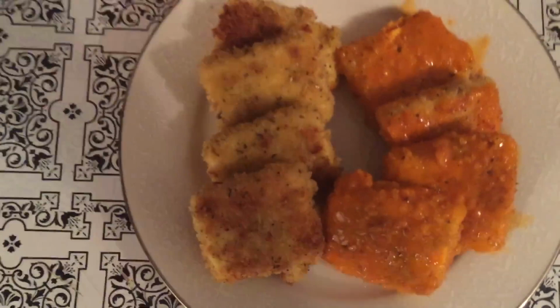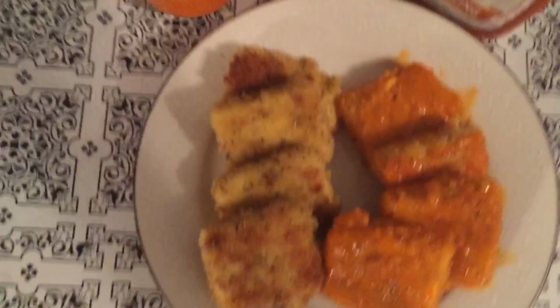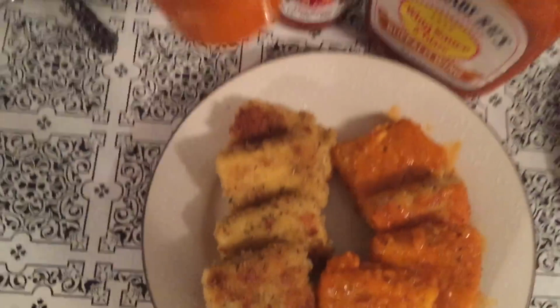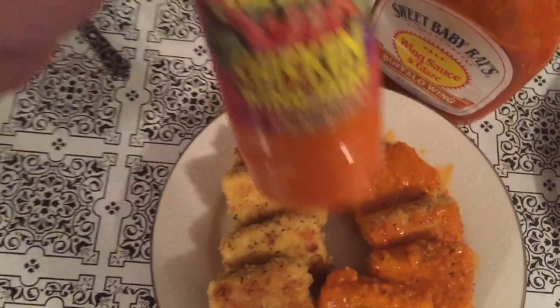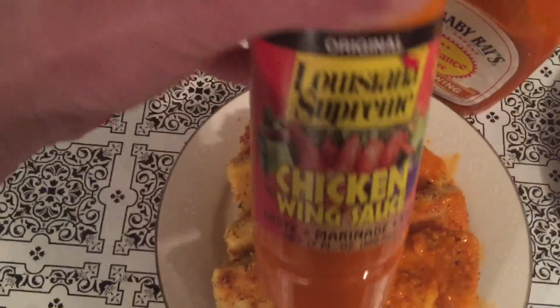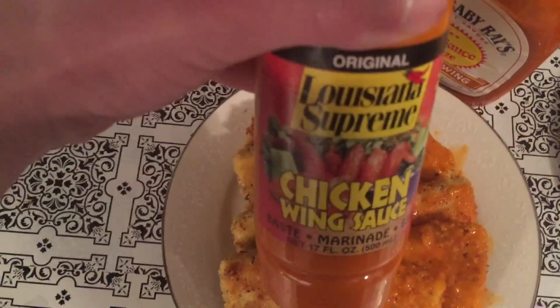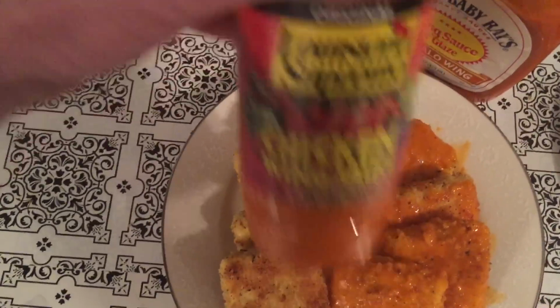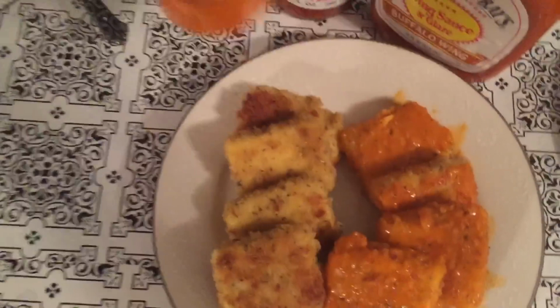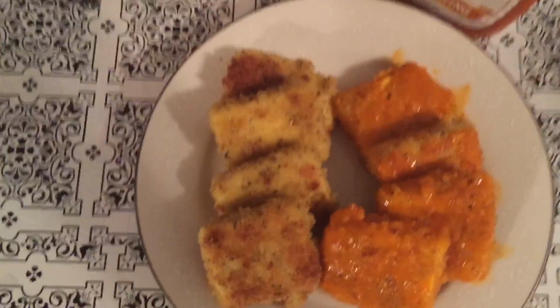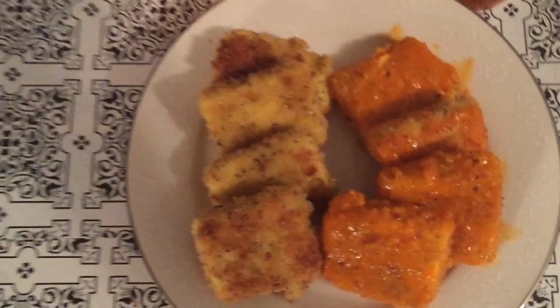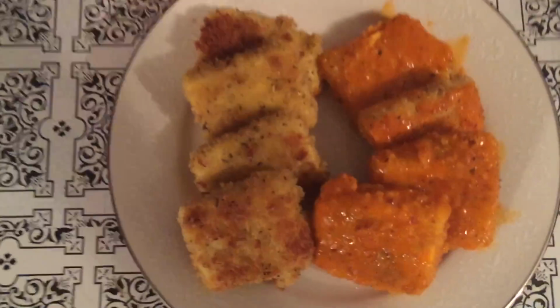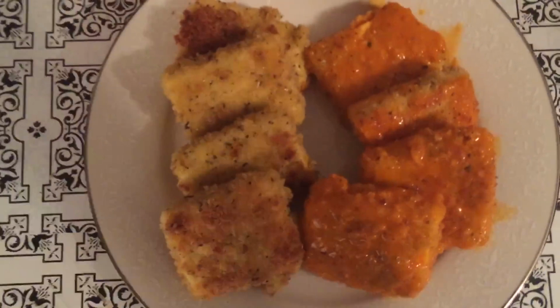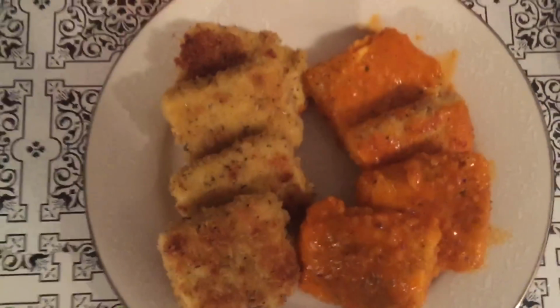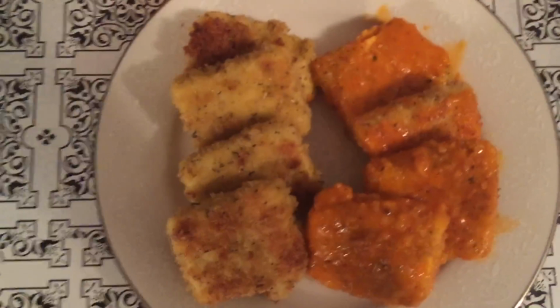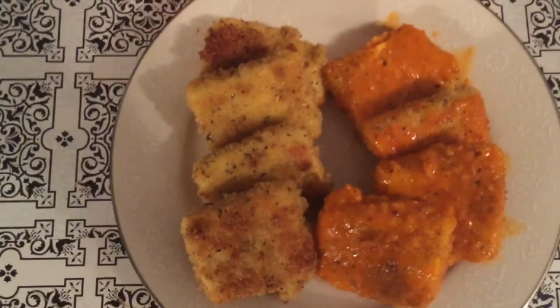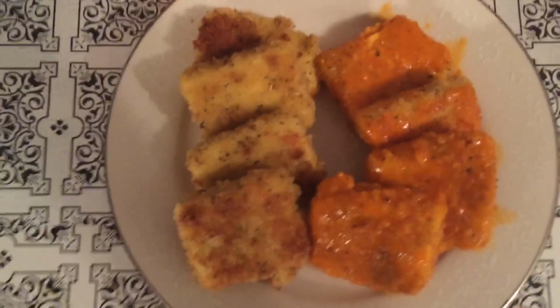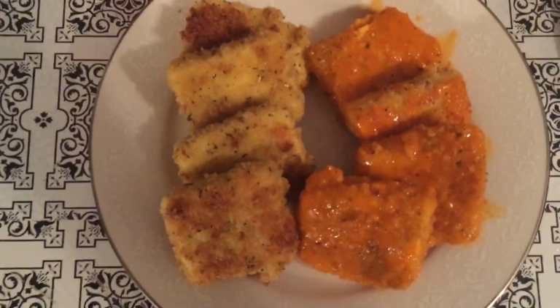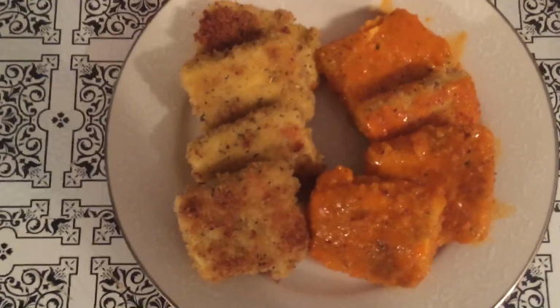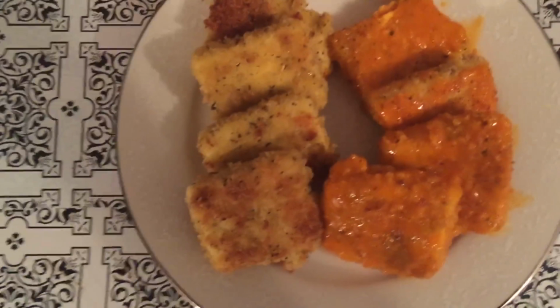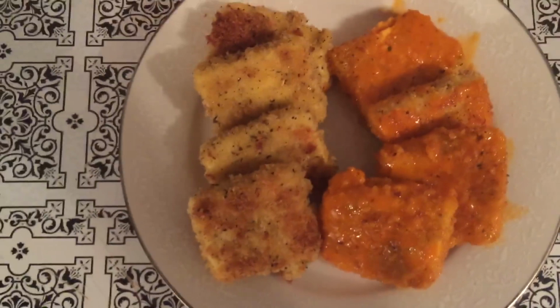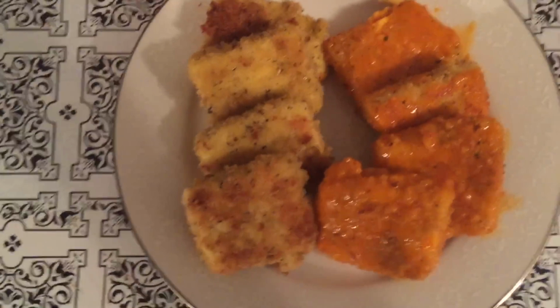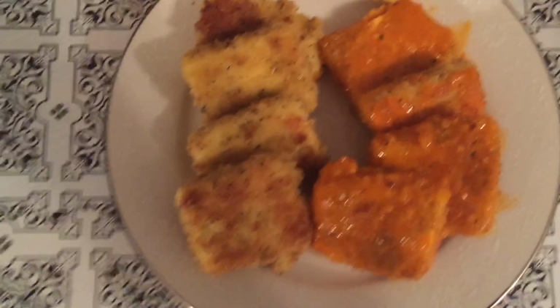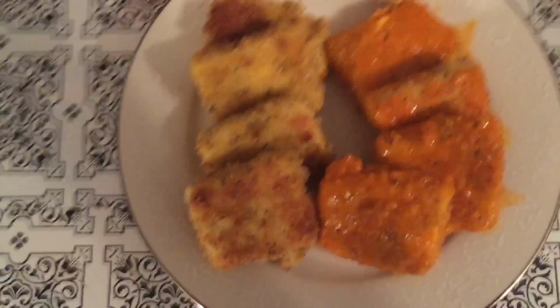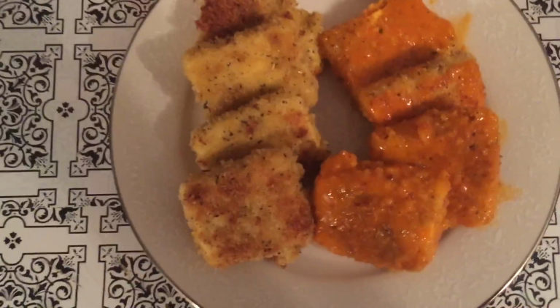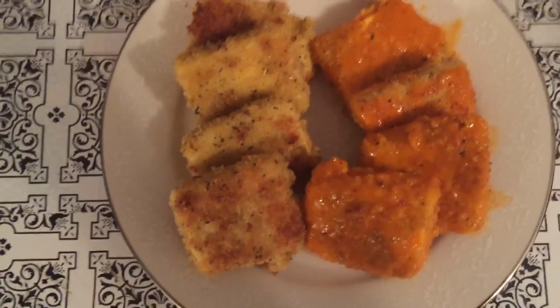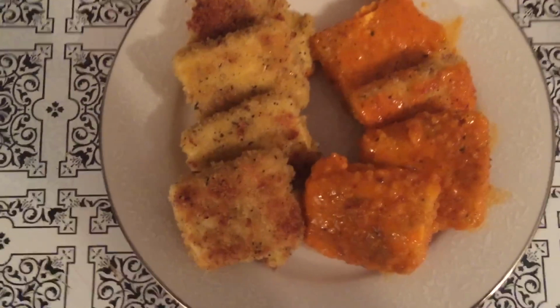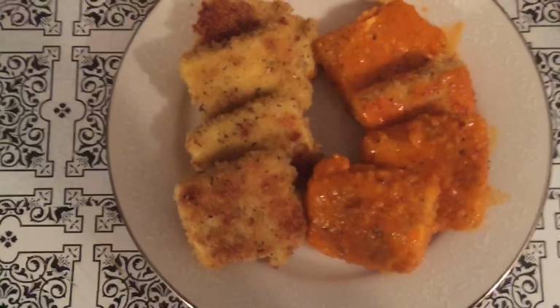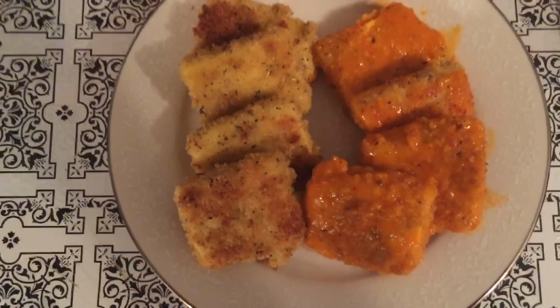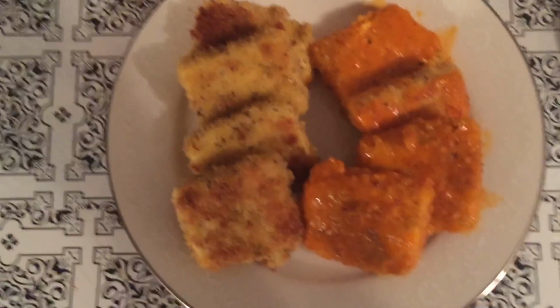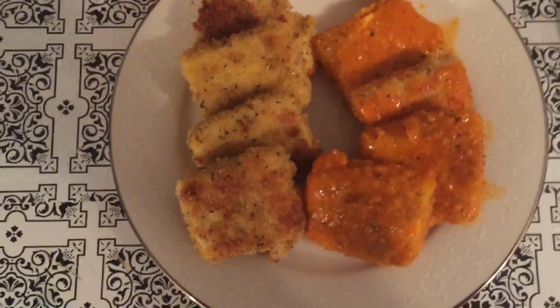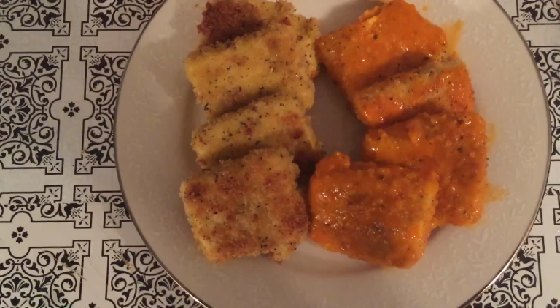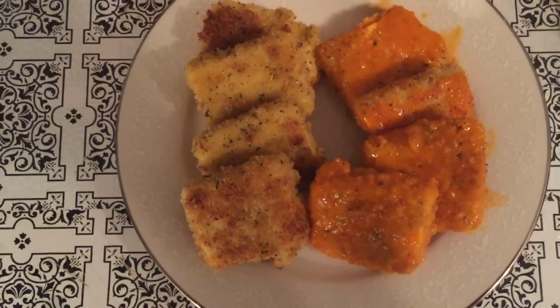This is the sauce that I use to coat them. These are absolutely delicious, so stay tuned if you want to find out how to make them.